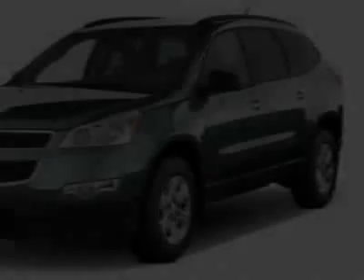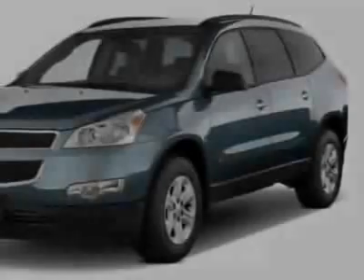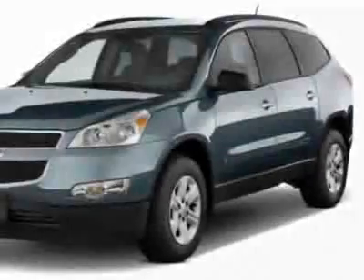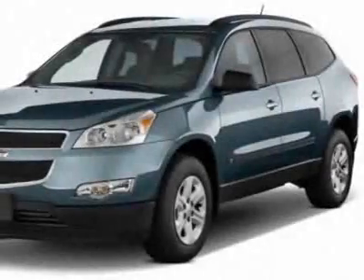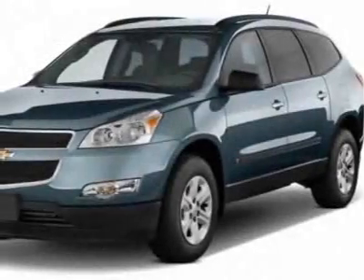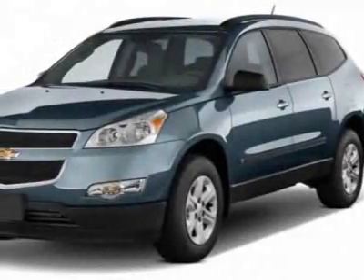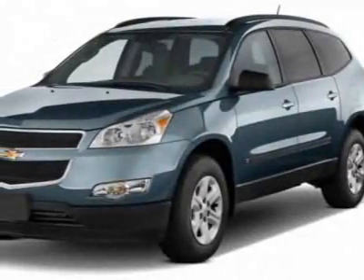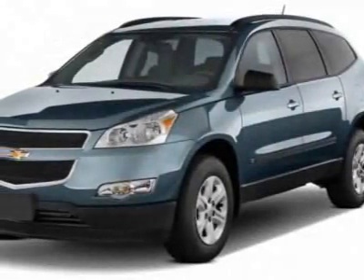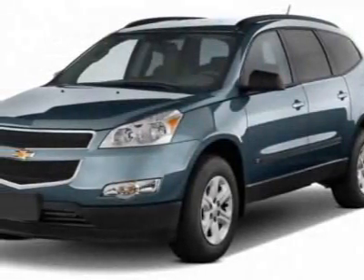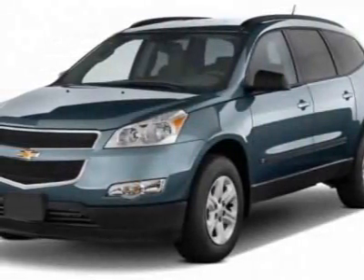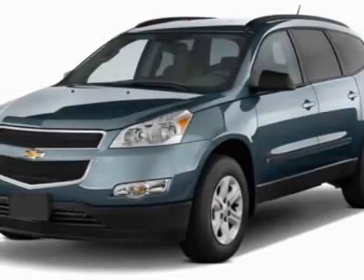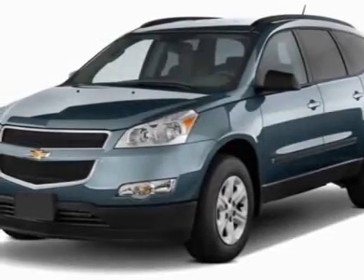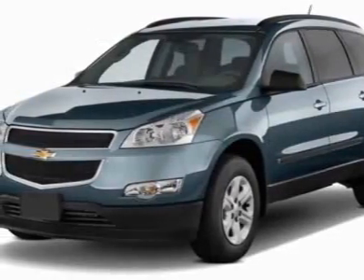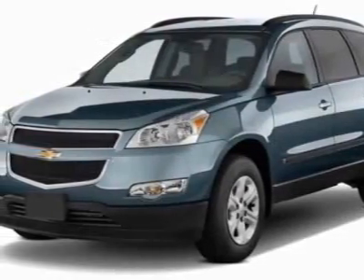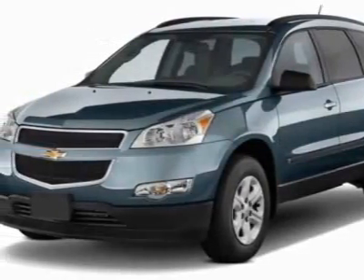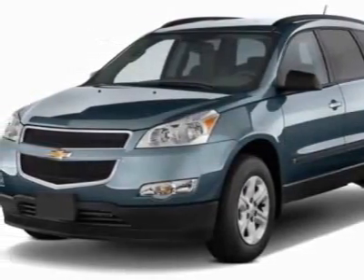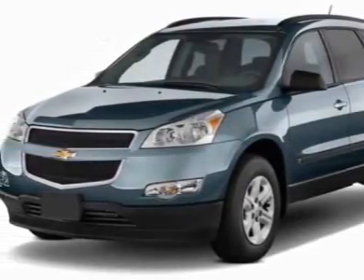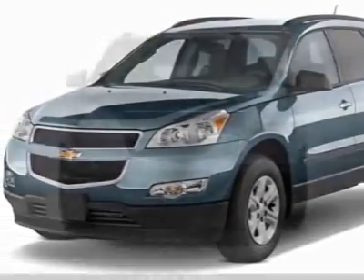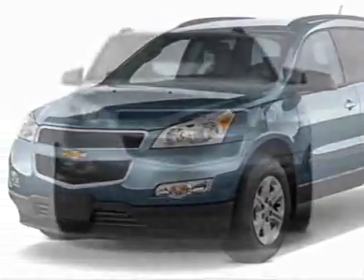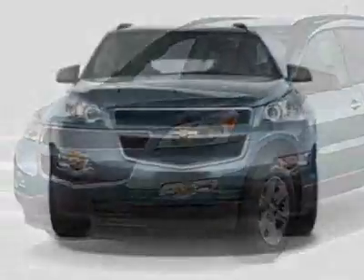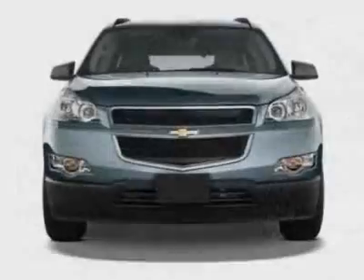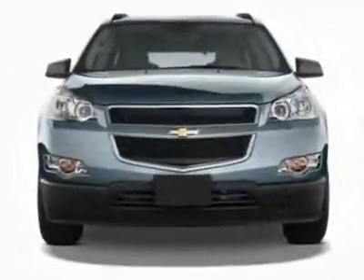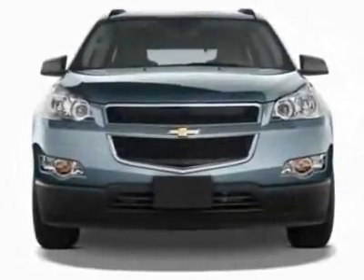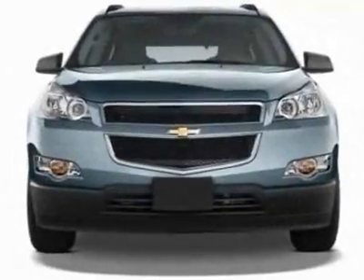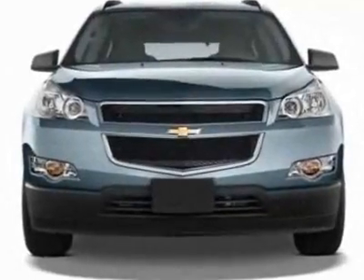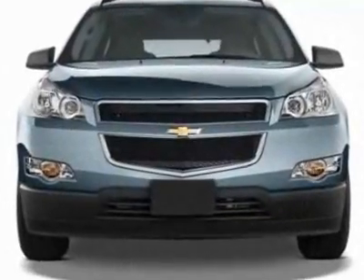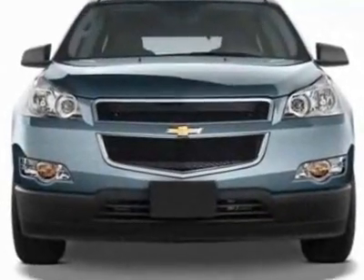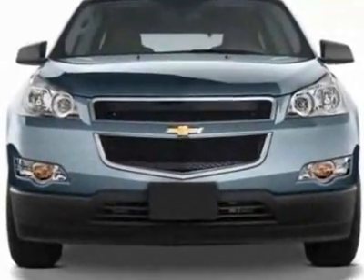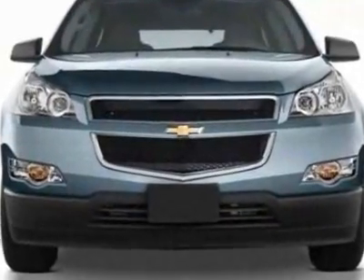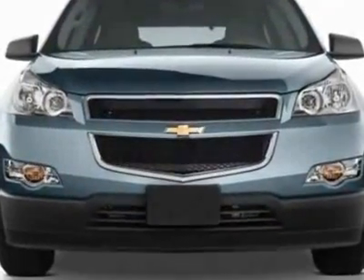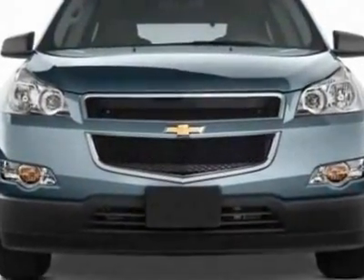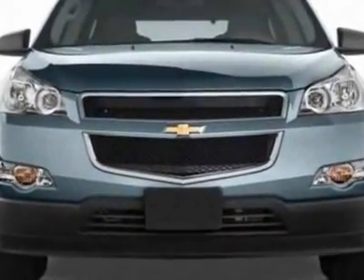Come take a look at this new 2011 Chevrolet Traverse. For your protection, this vehicle has a full factory warranty.